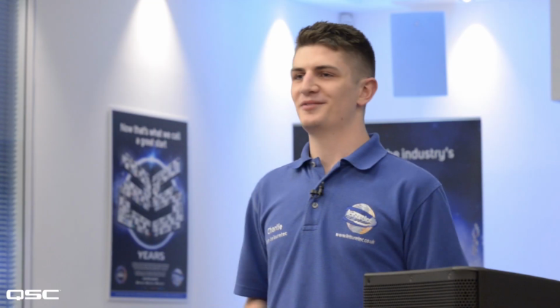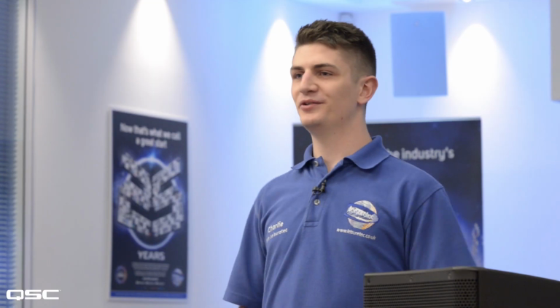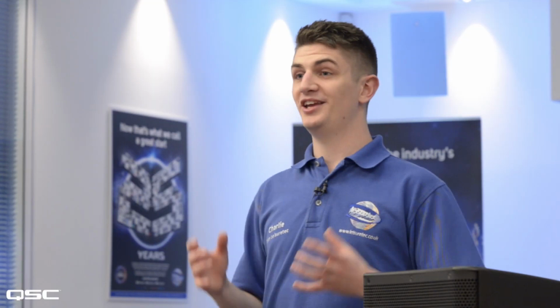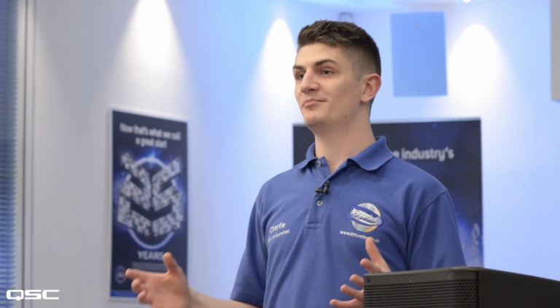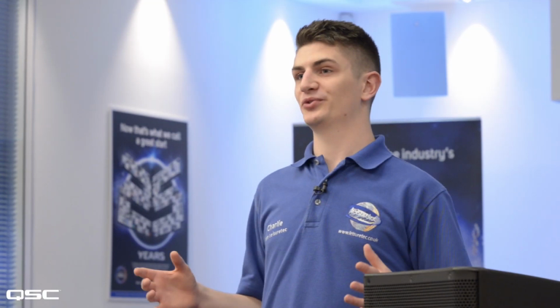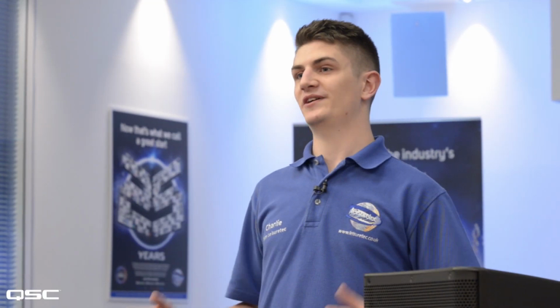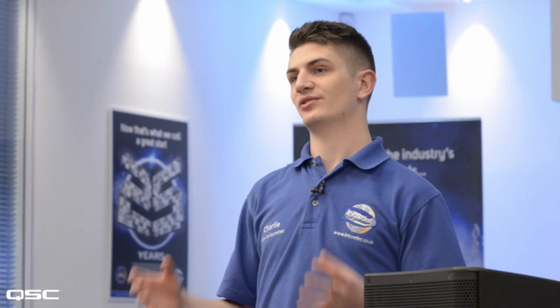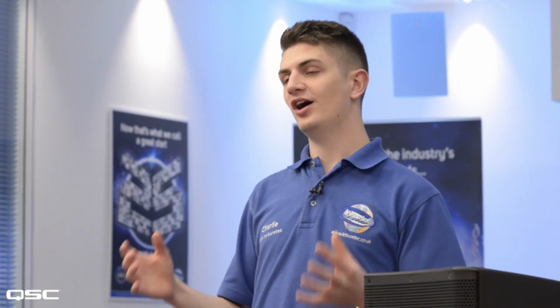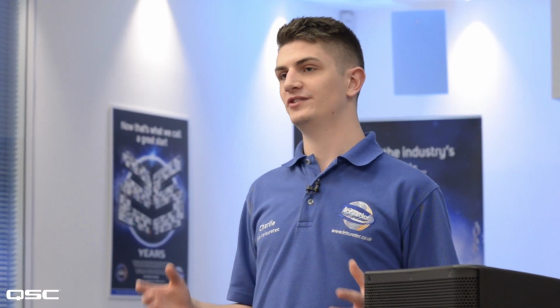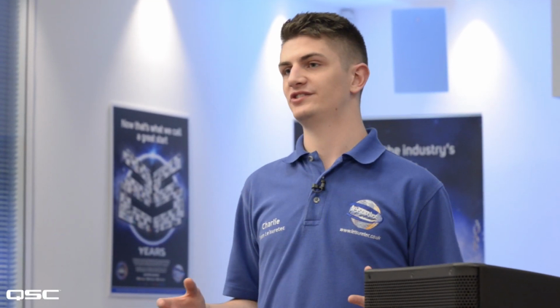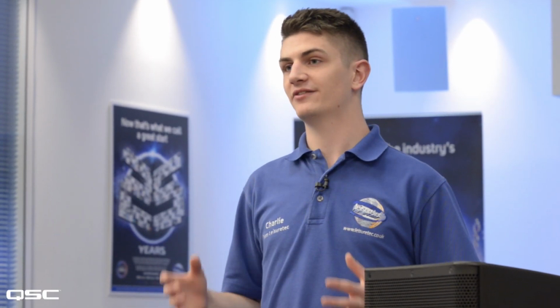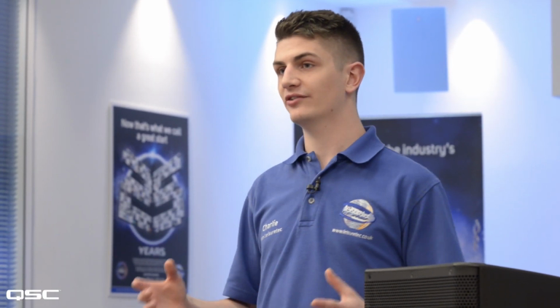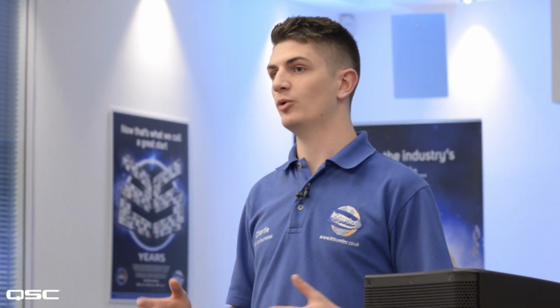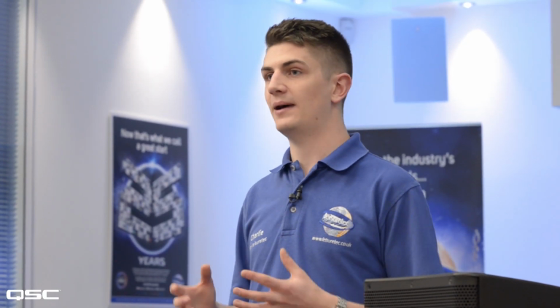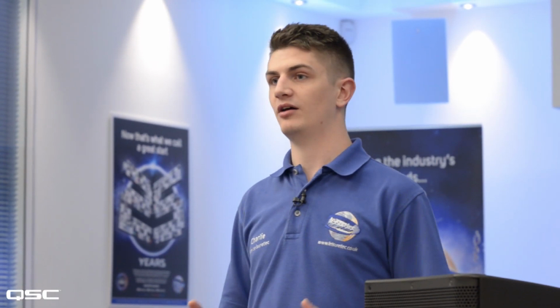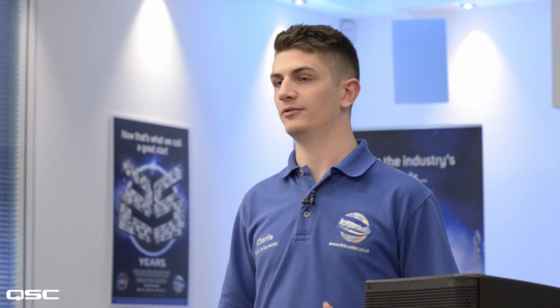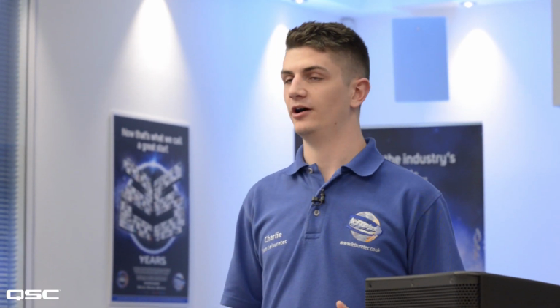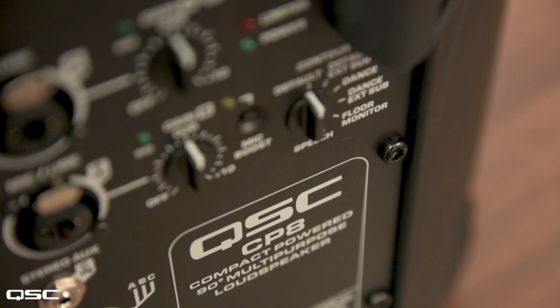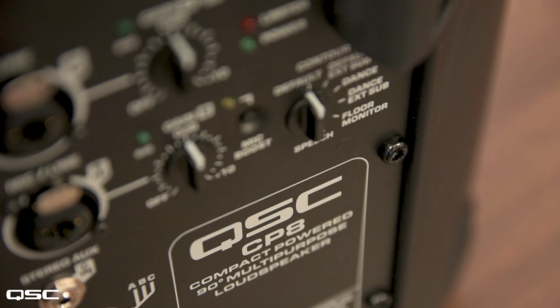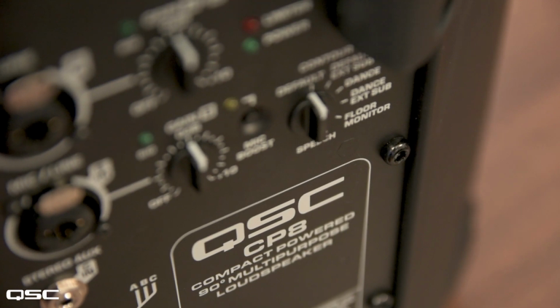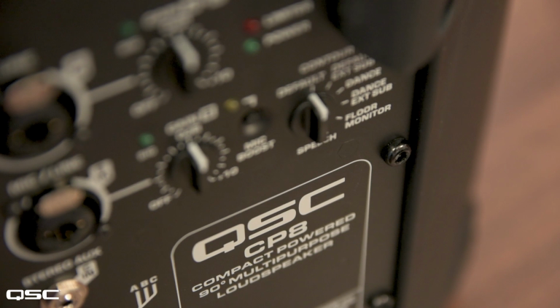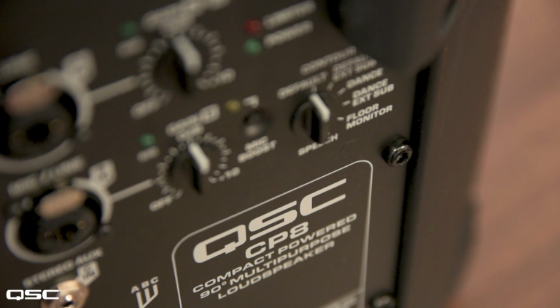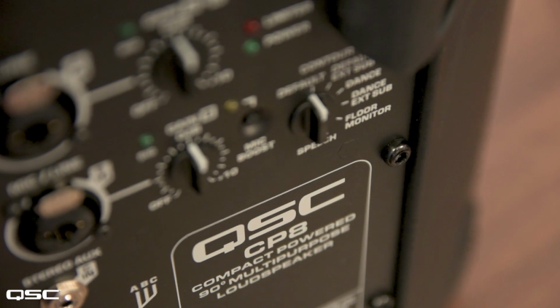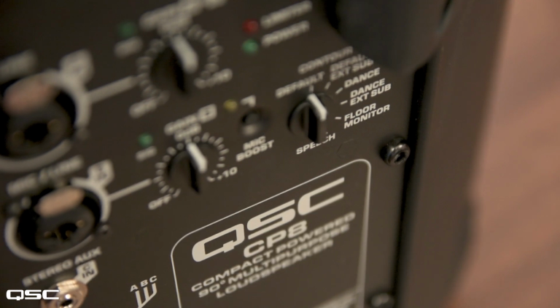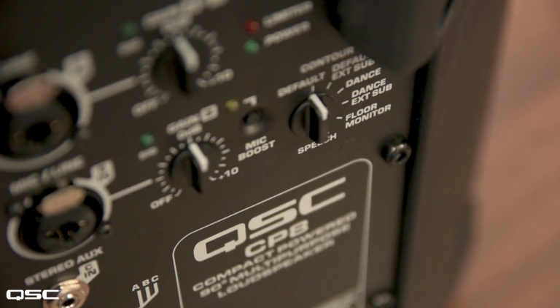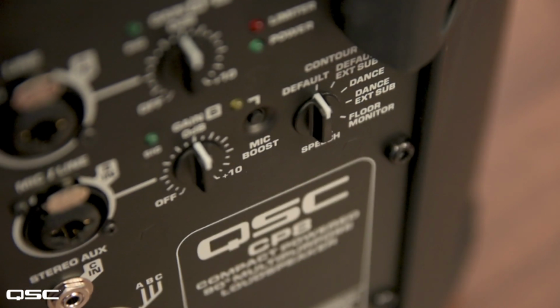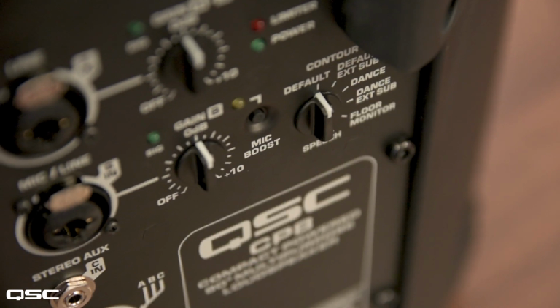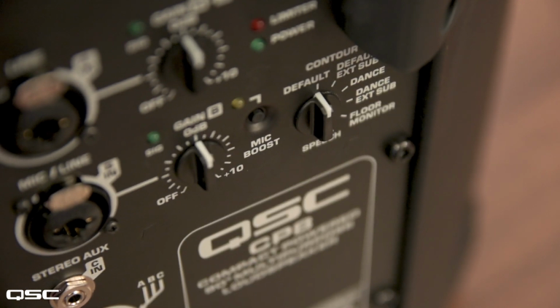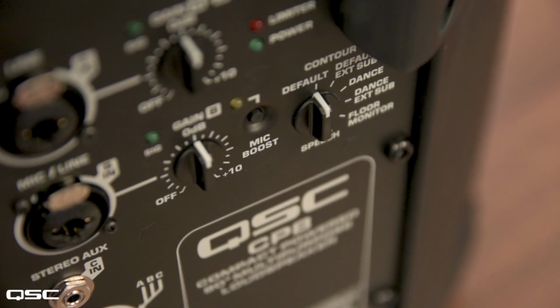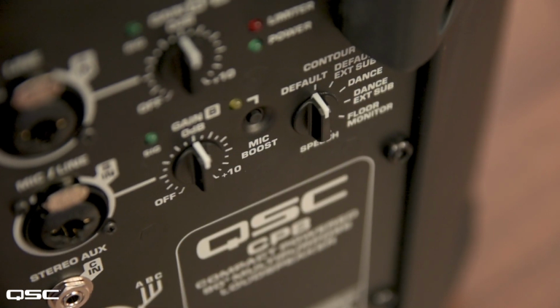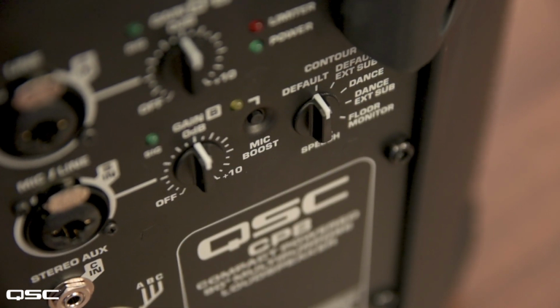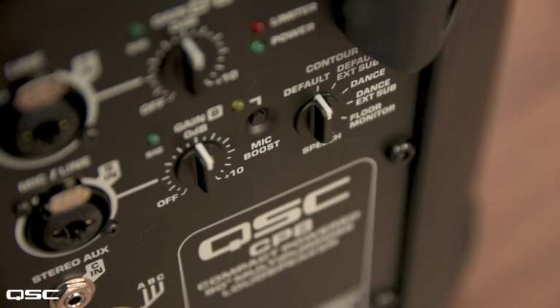Both CP models feature a high efficiency 1000 watt power amplifier with built-in DSP for a multitude of common applications.